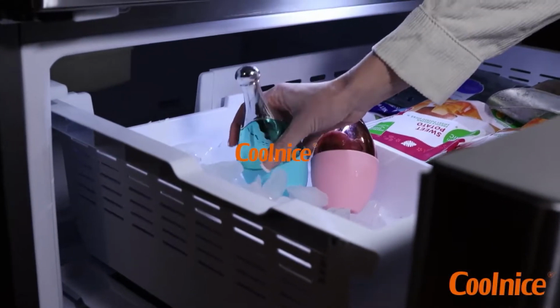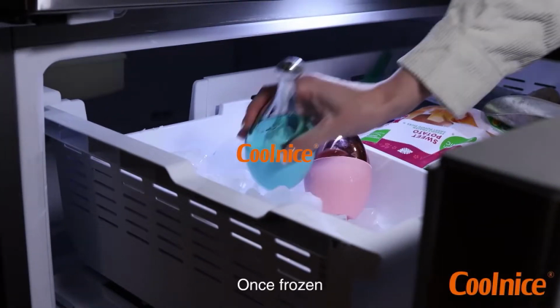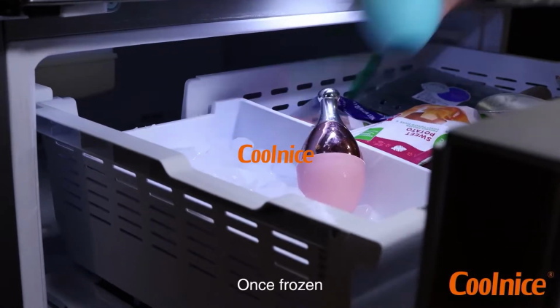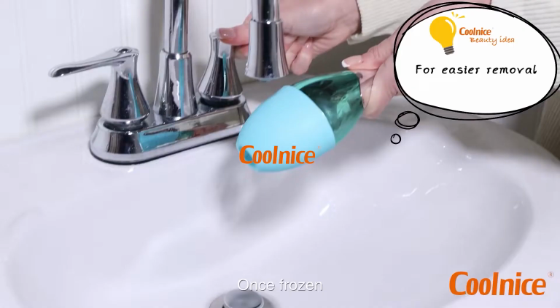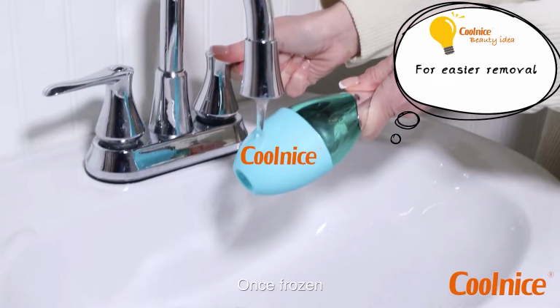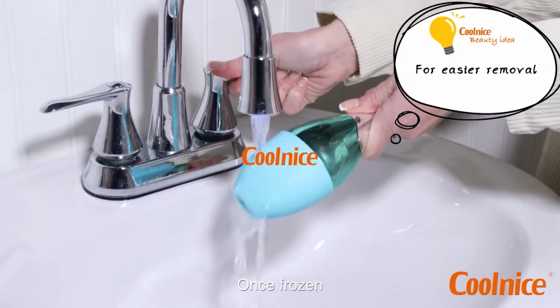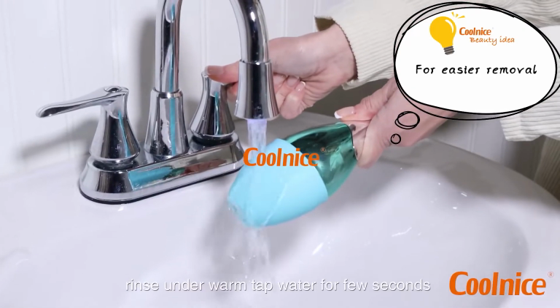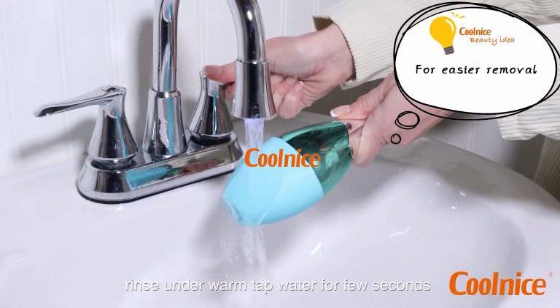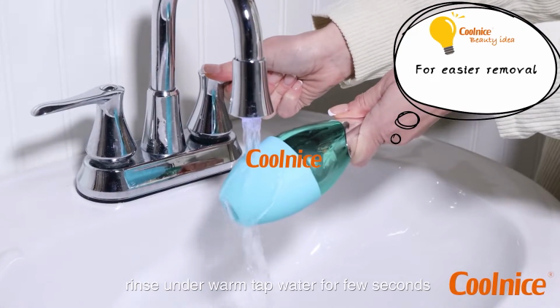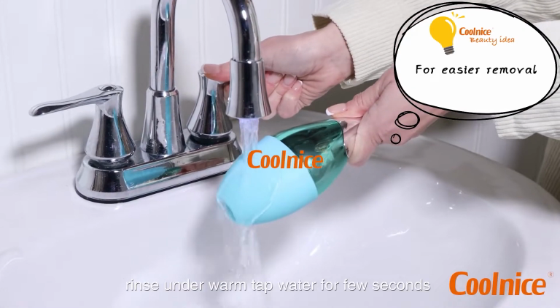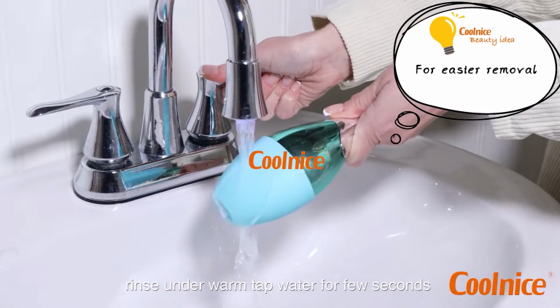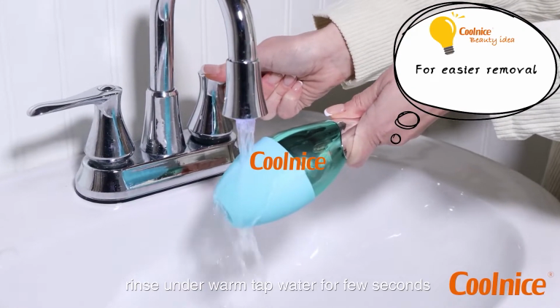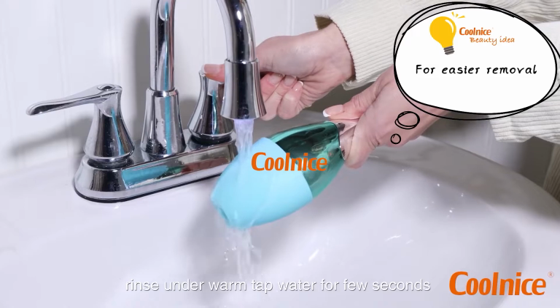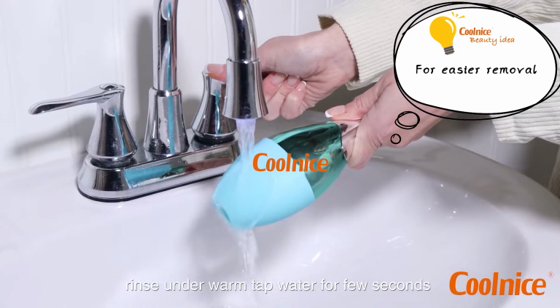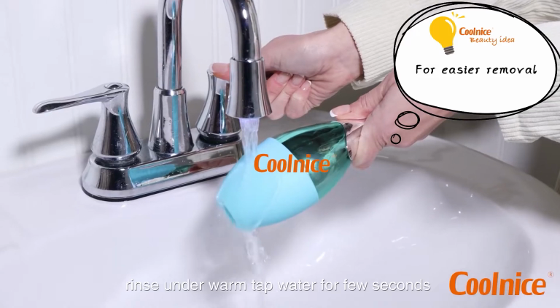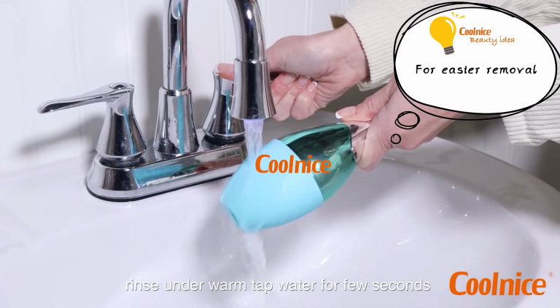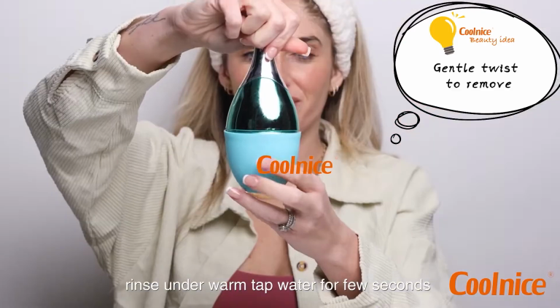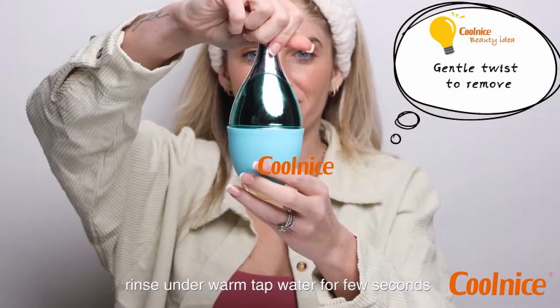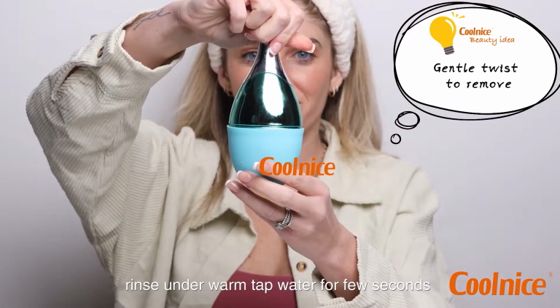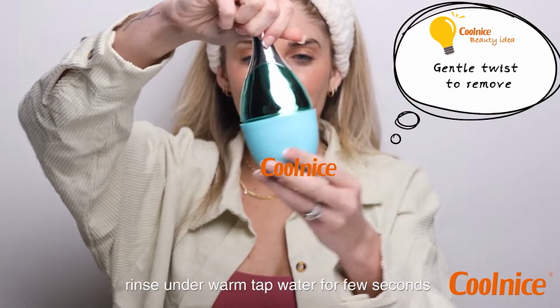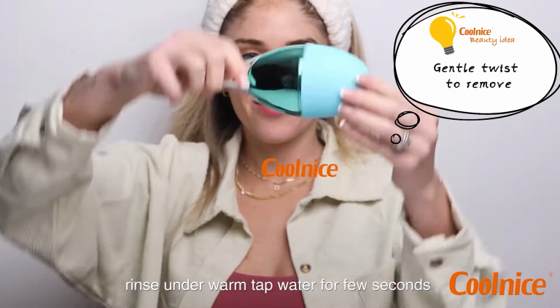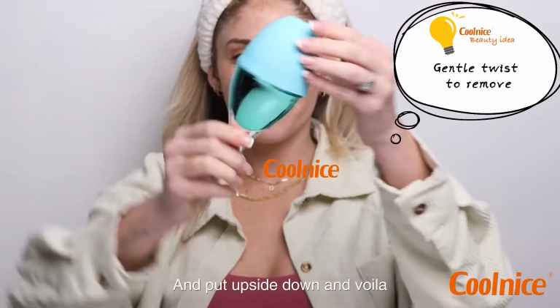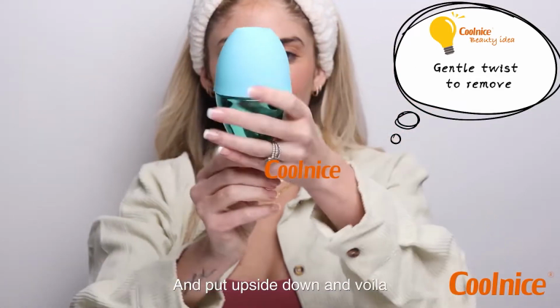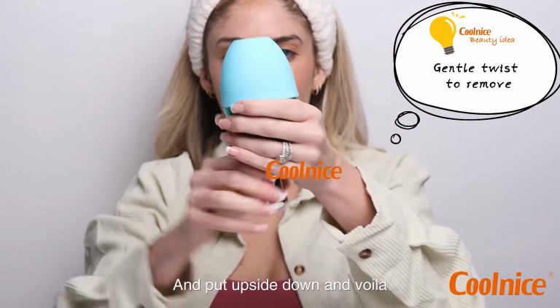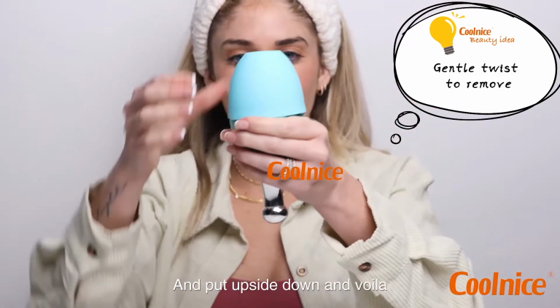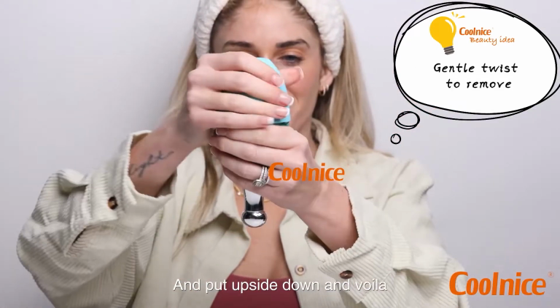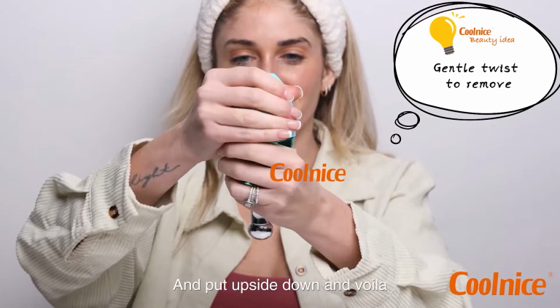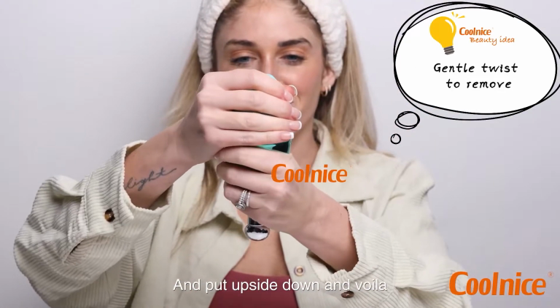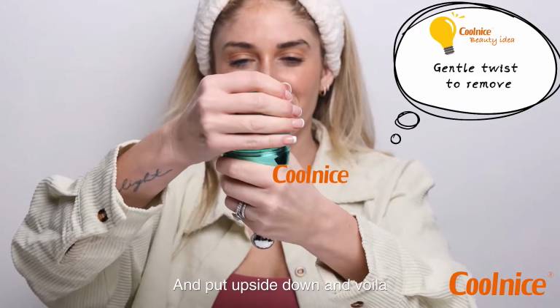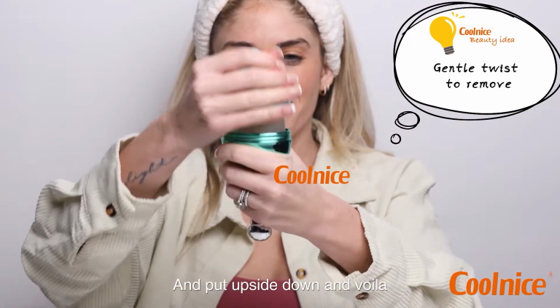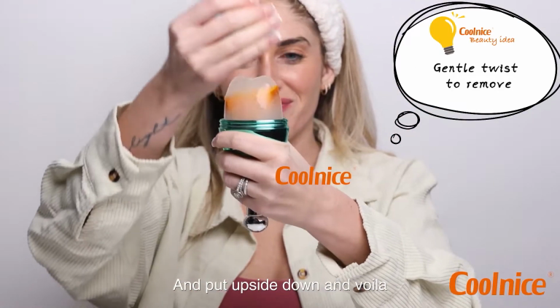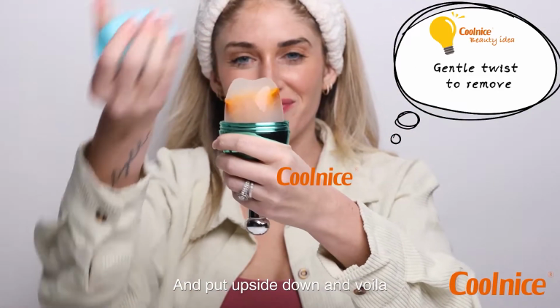Once frozen, rinse under warm tap water for a few seconds. Then flip it upside down and voila!